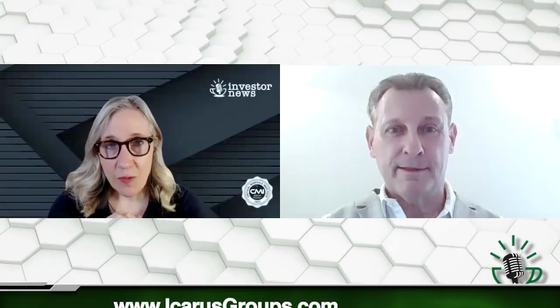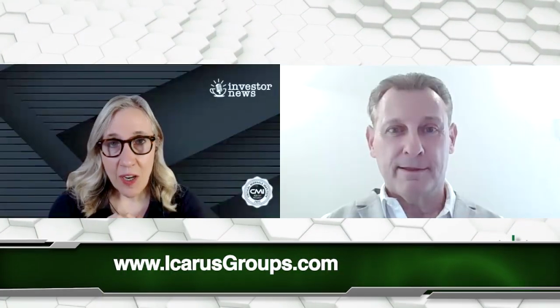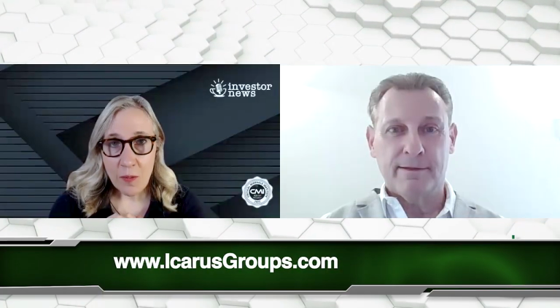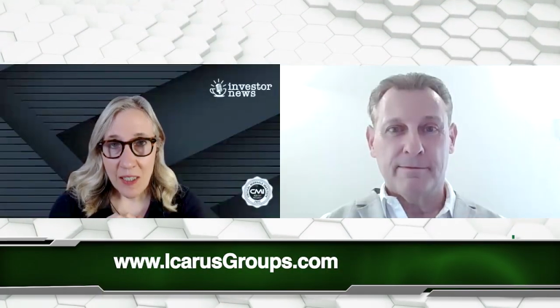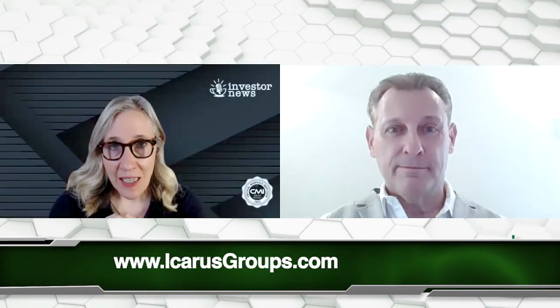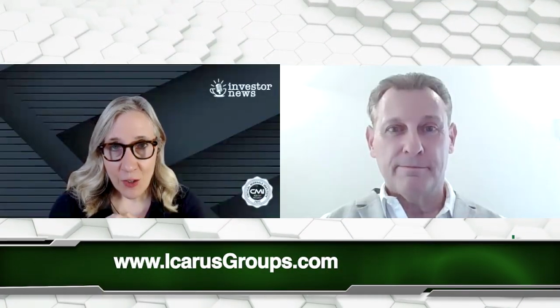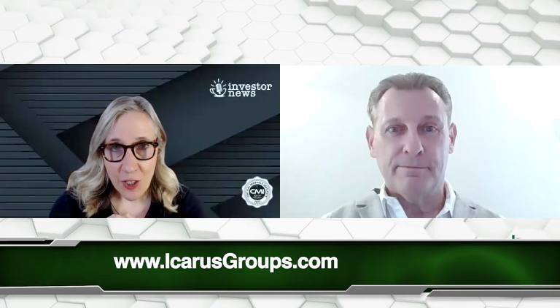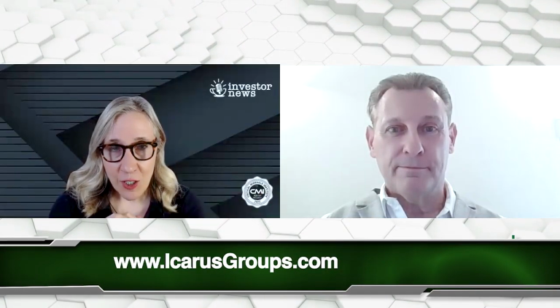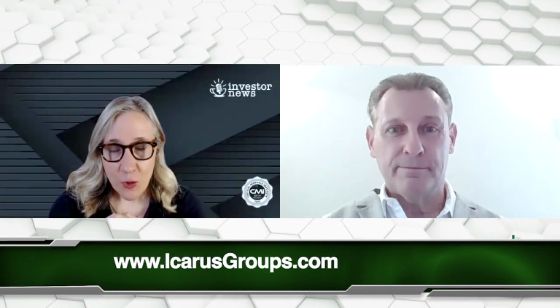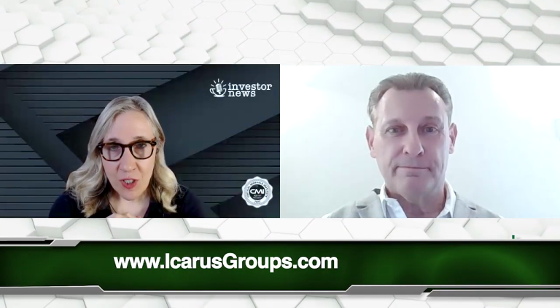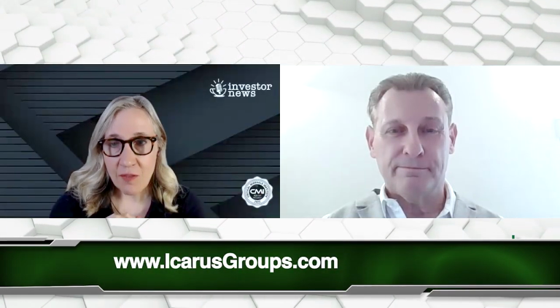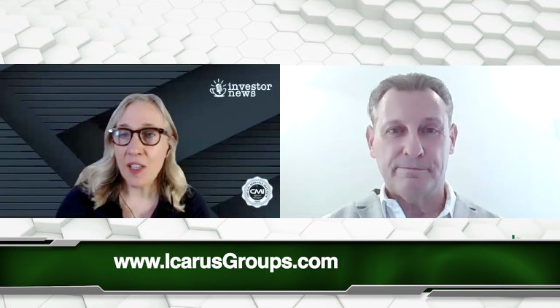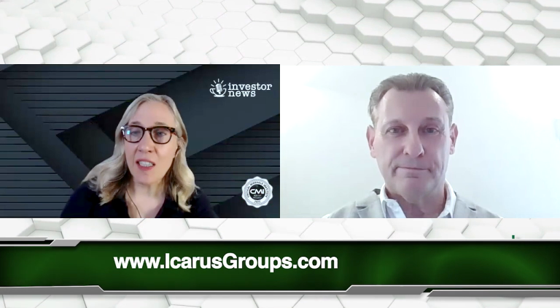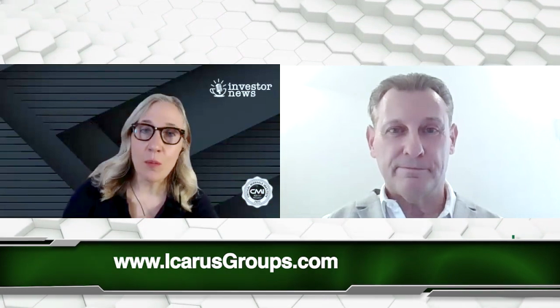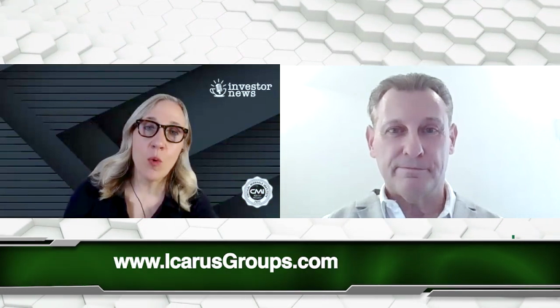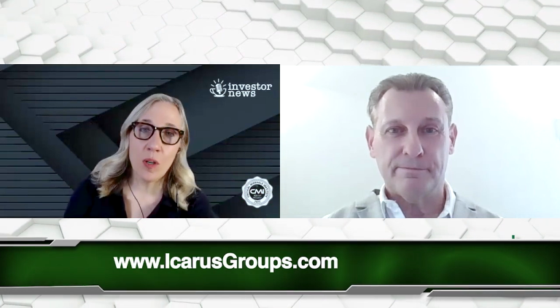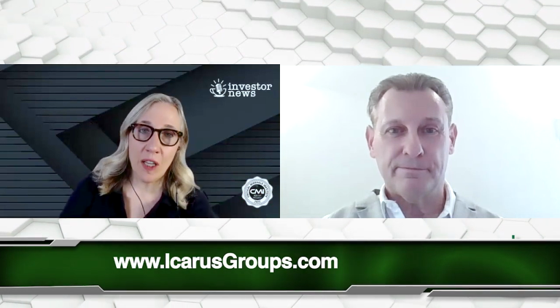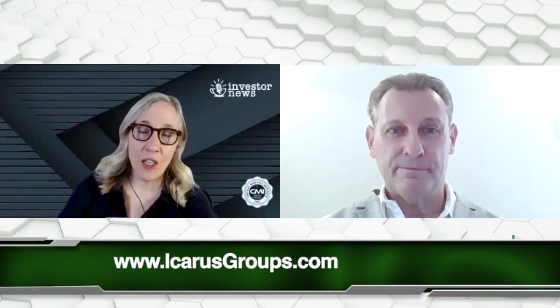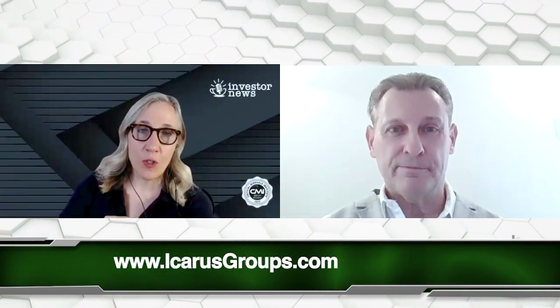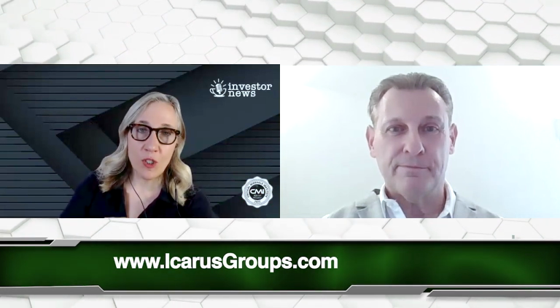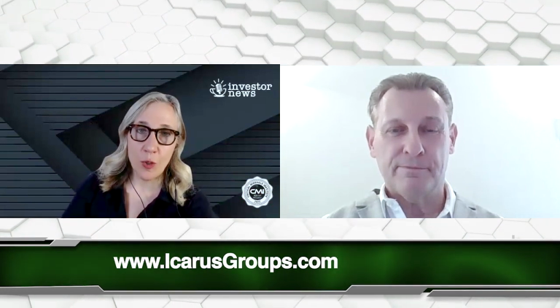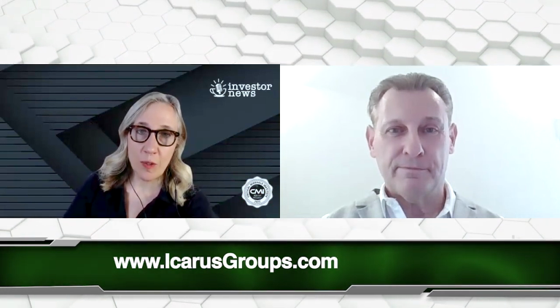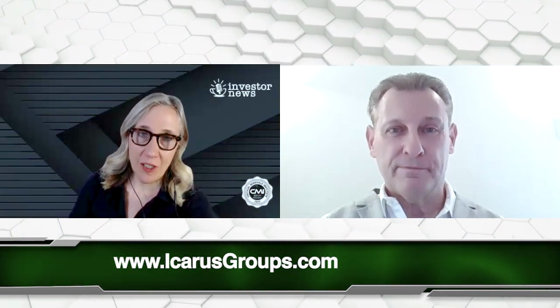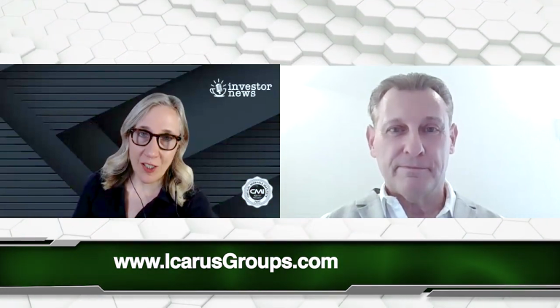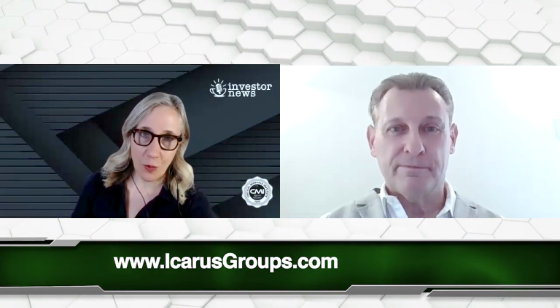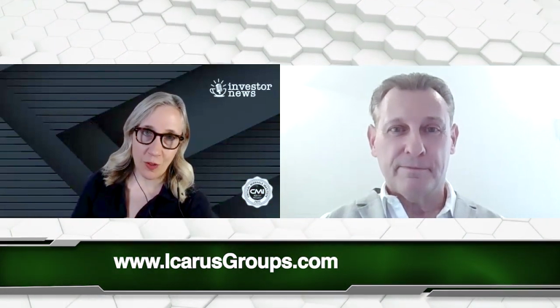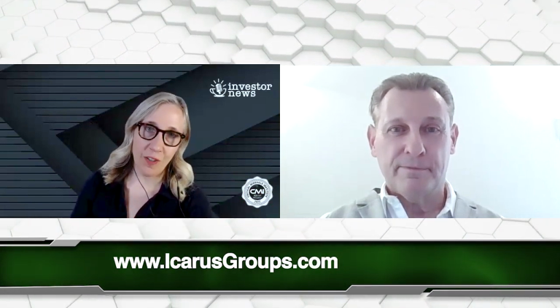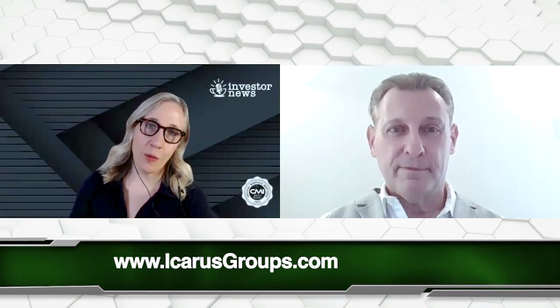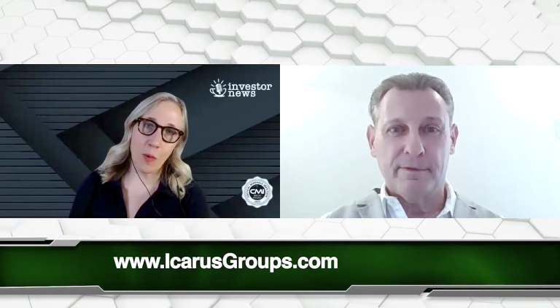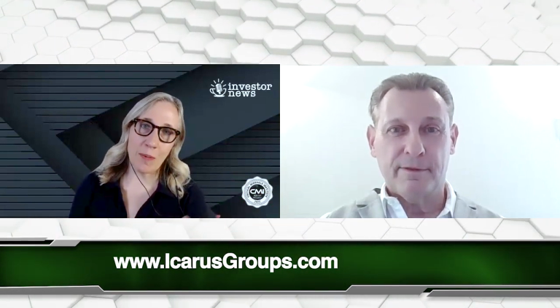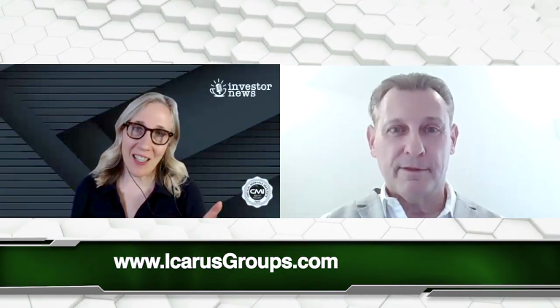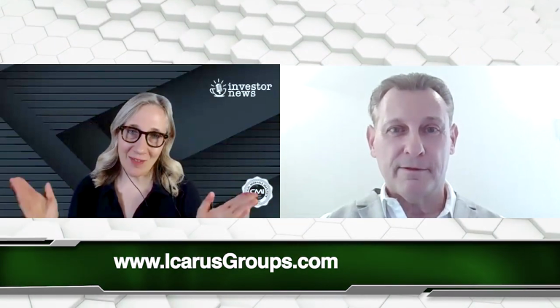For everybody out there interested in finding out more about Icarus Groups, please go to the following website.